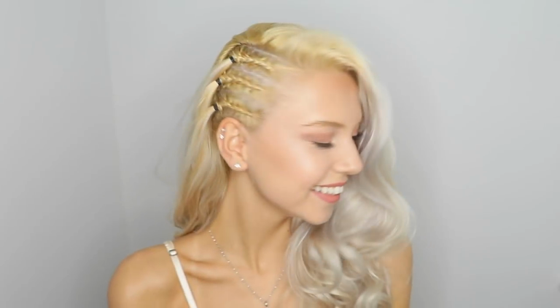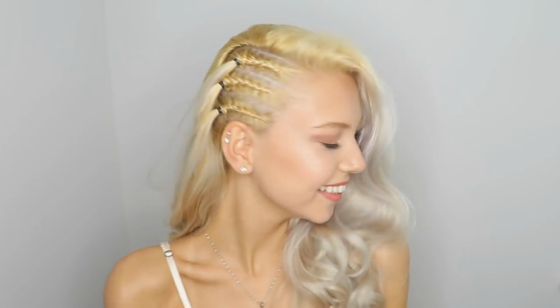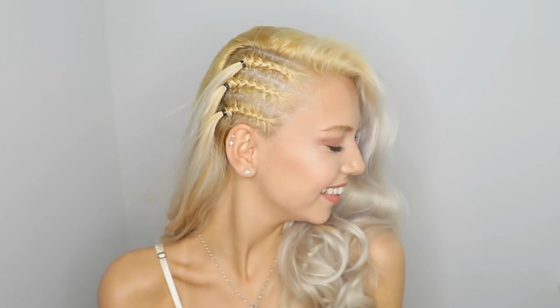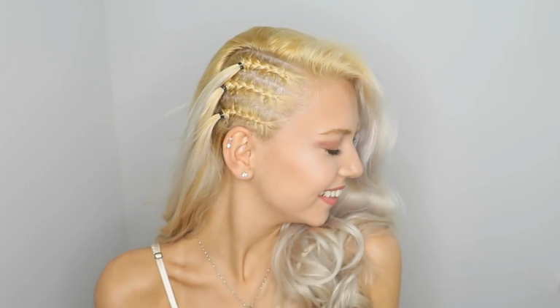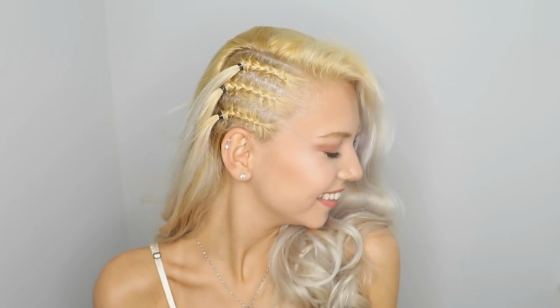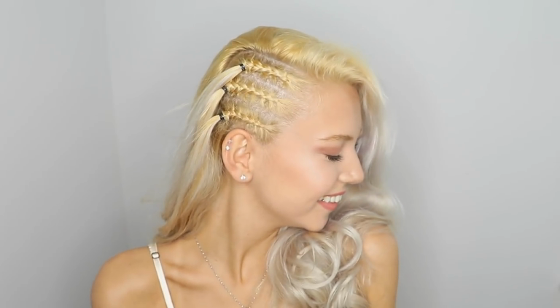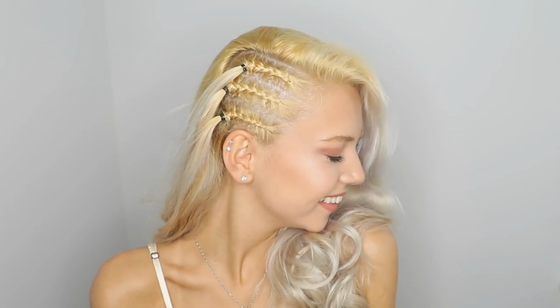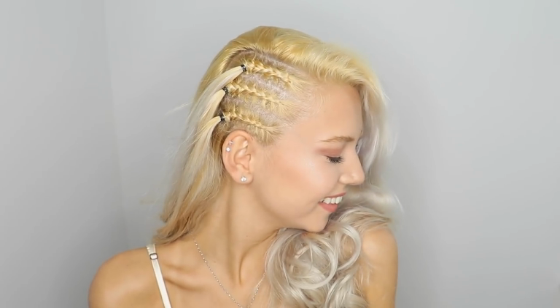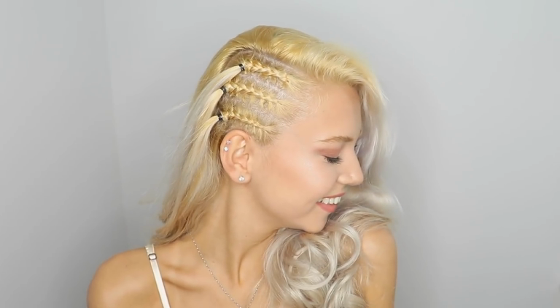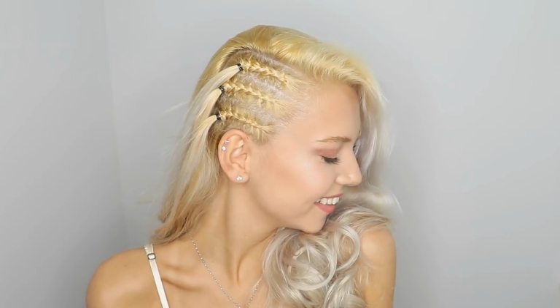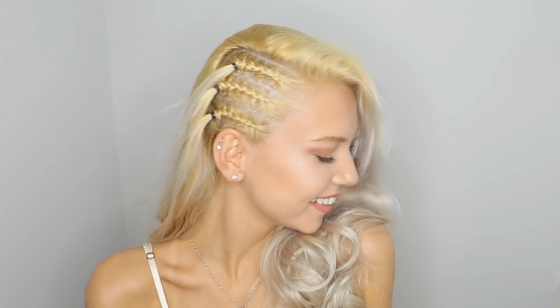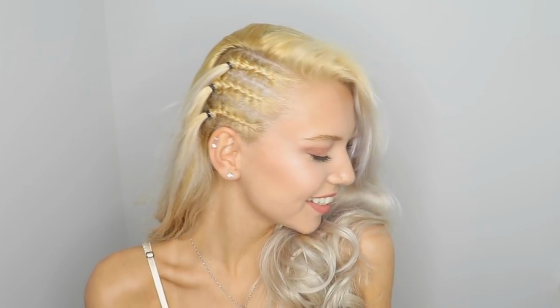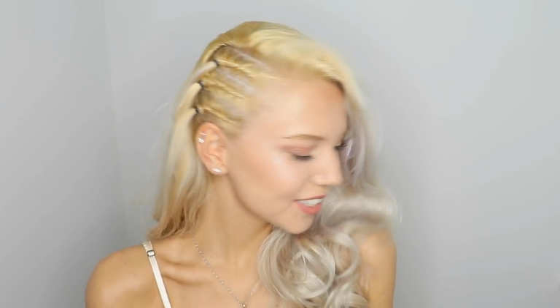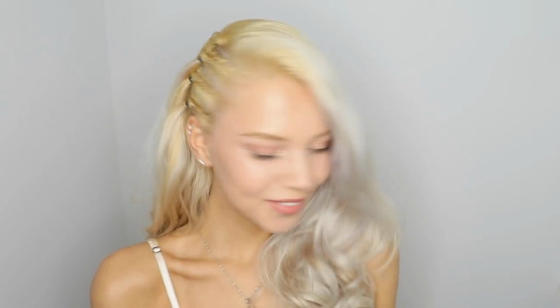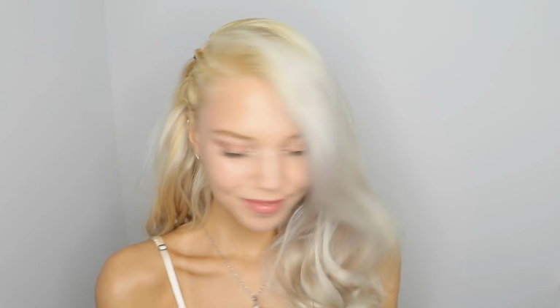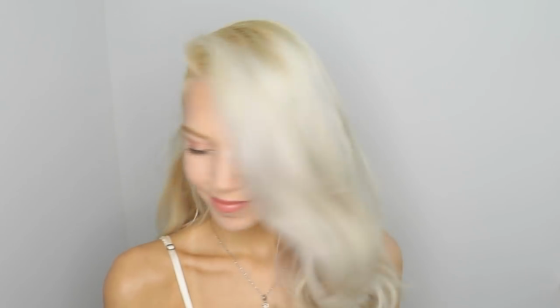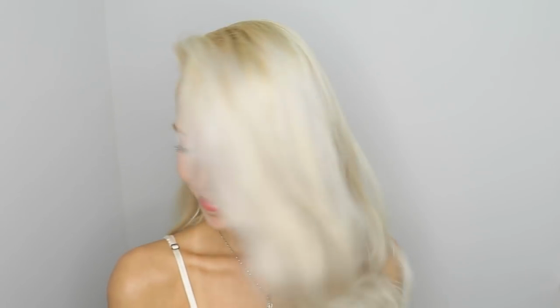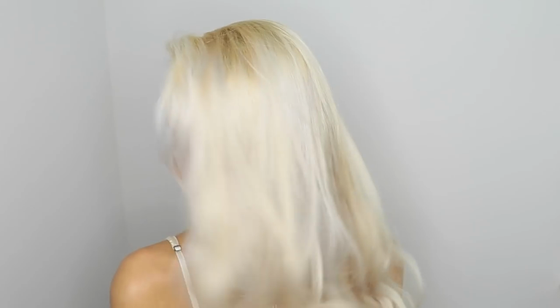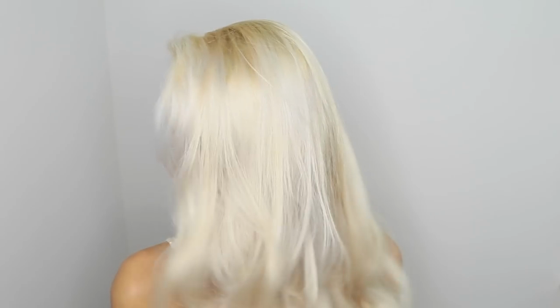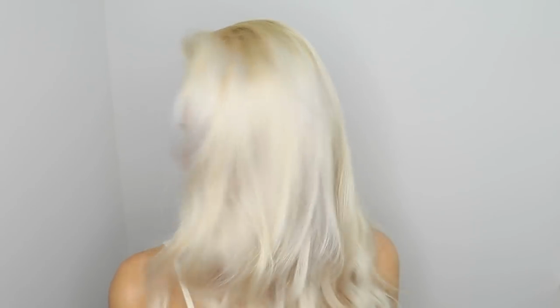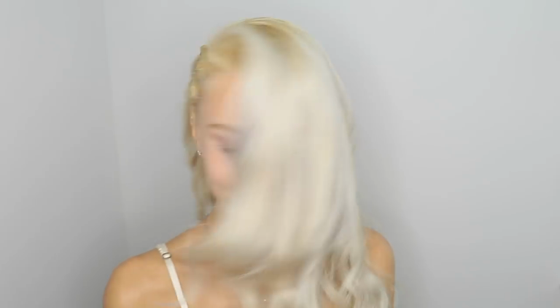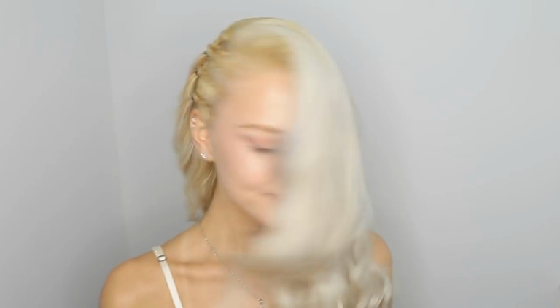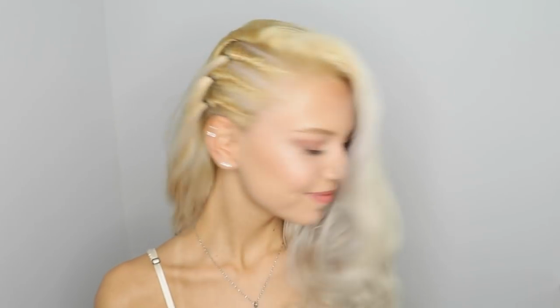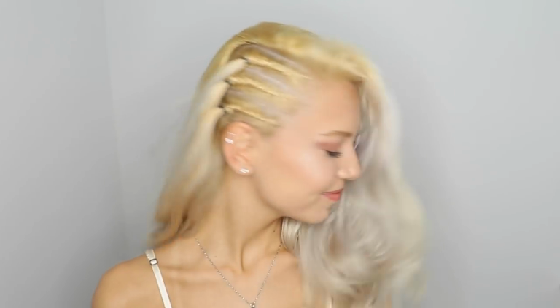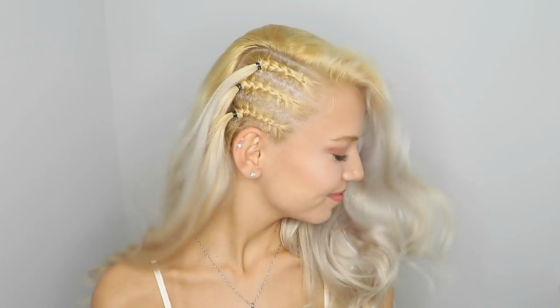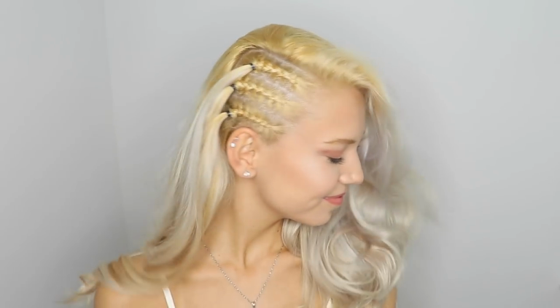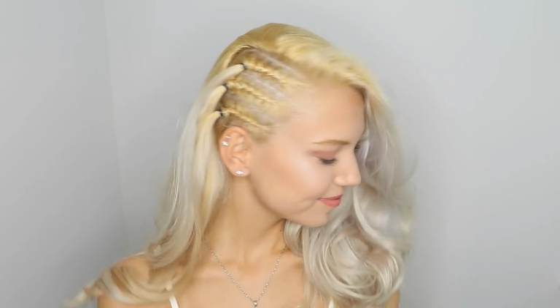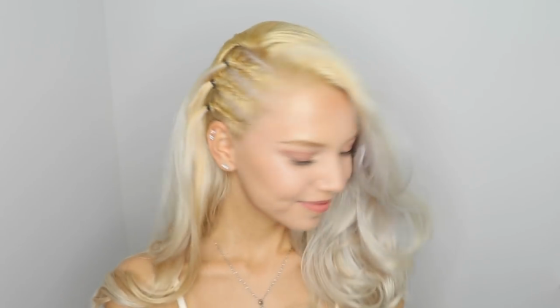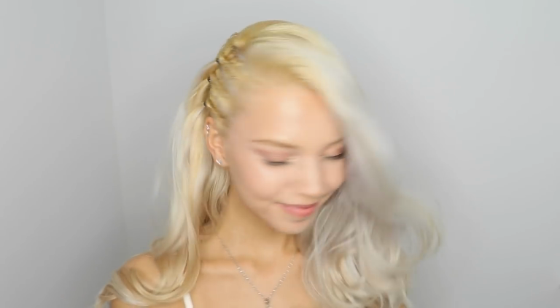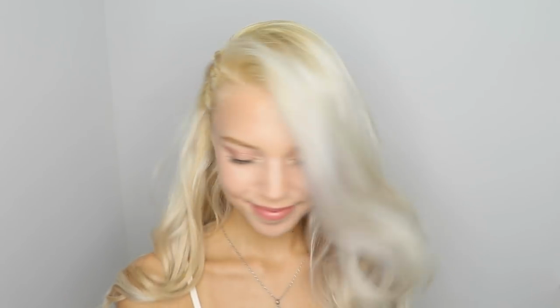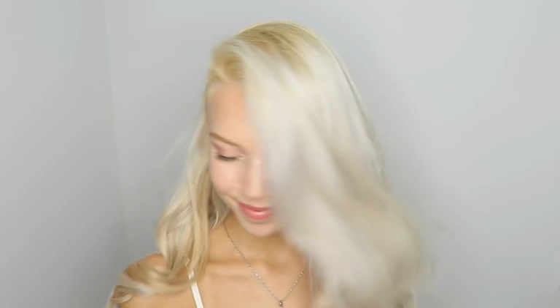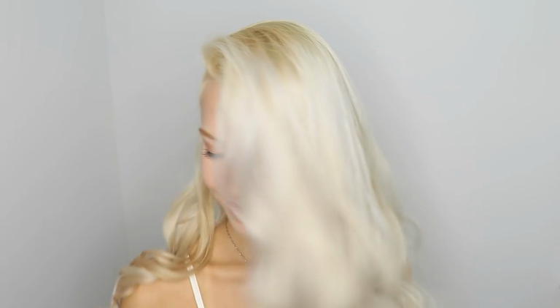So my second hairstyle consists of three cornrows. Keep watching to learn how to do them.